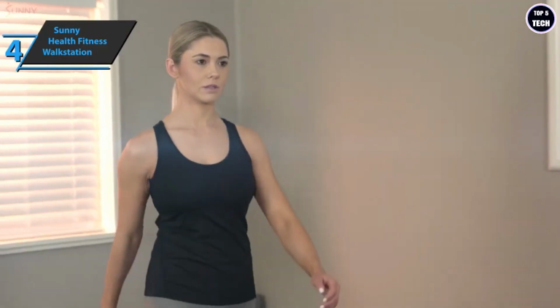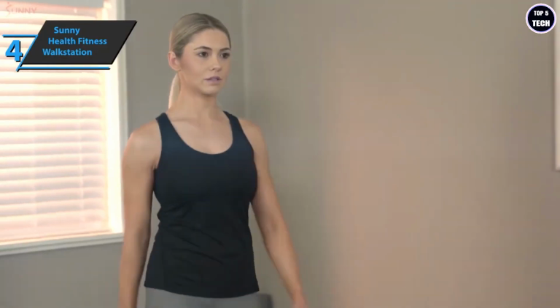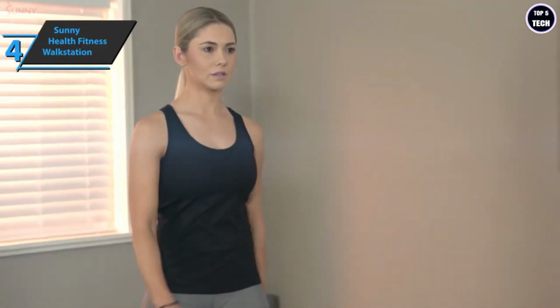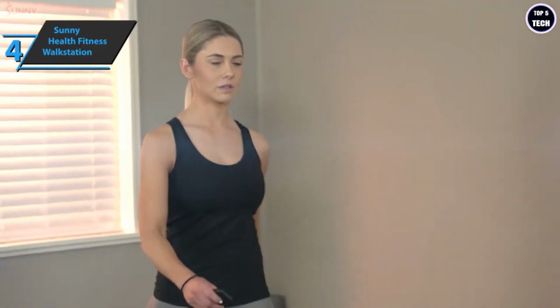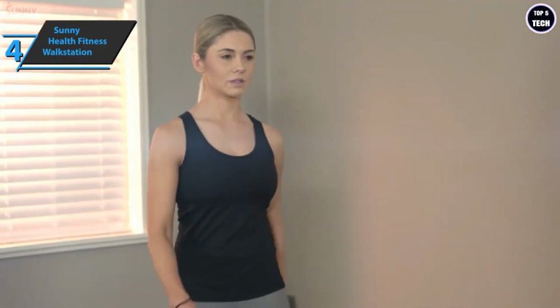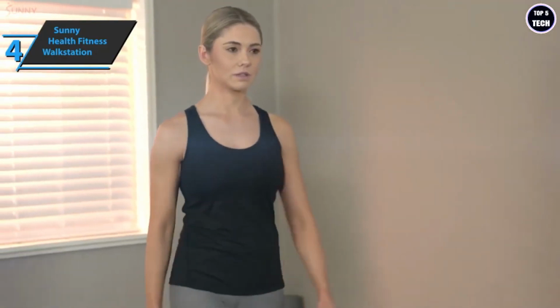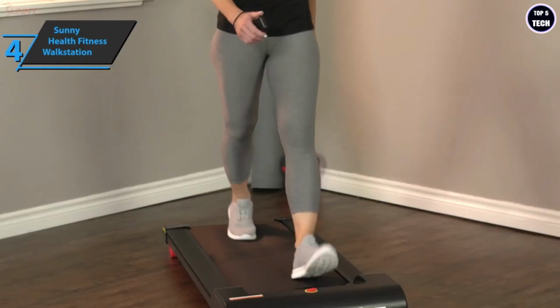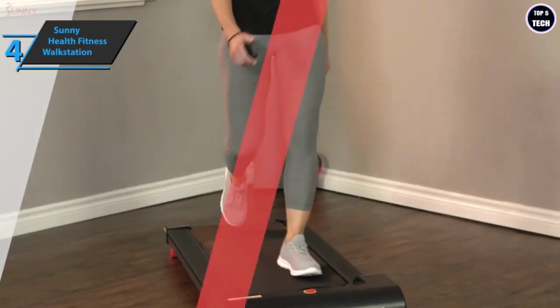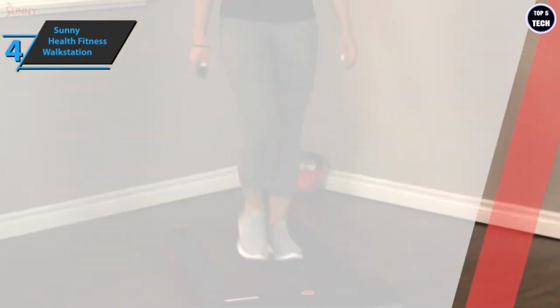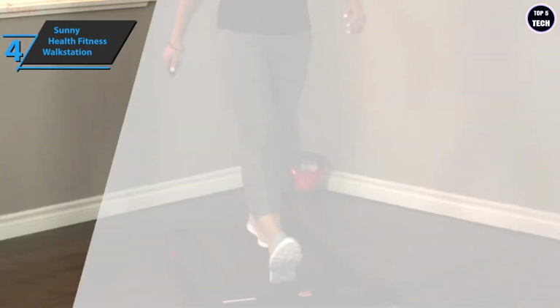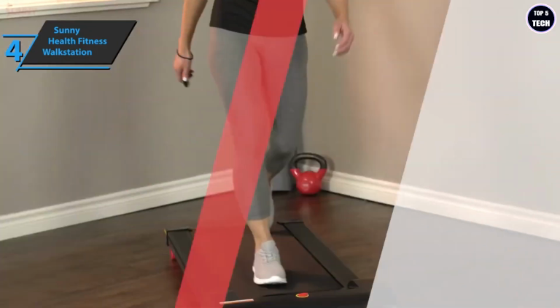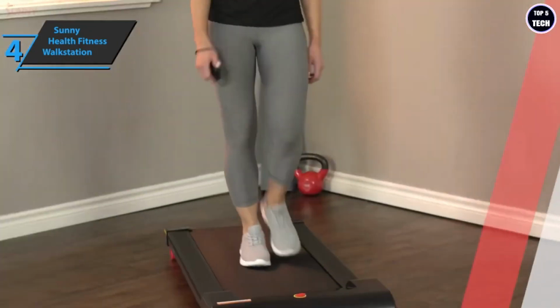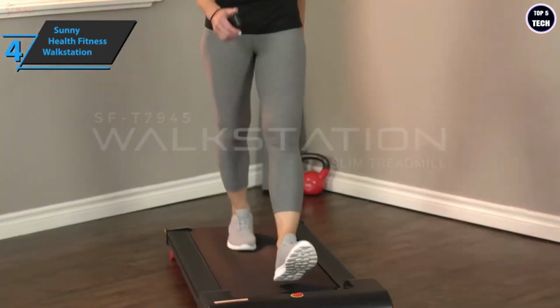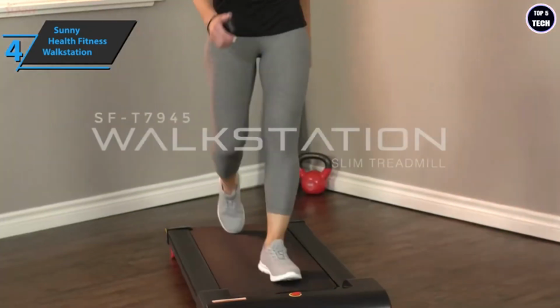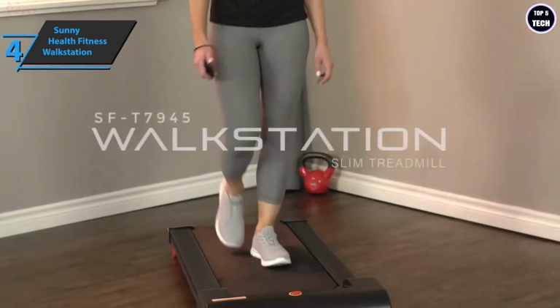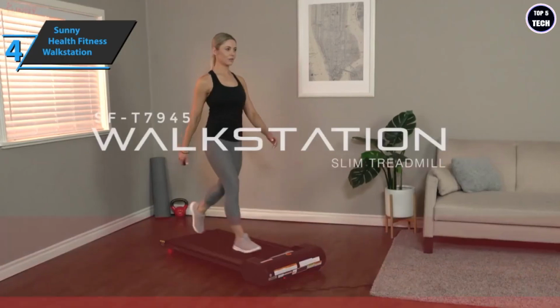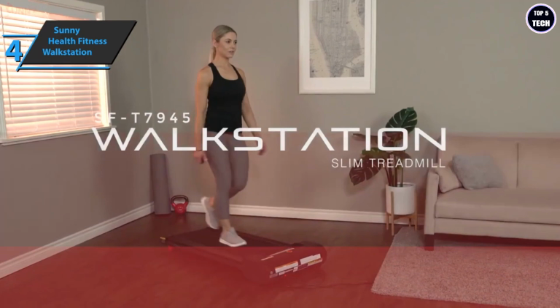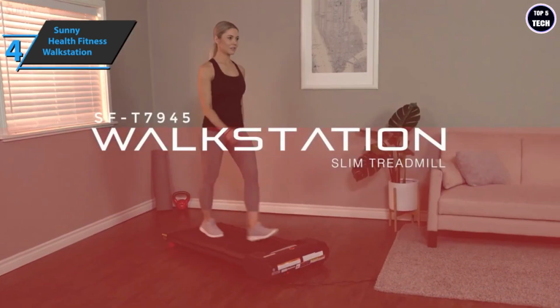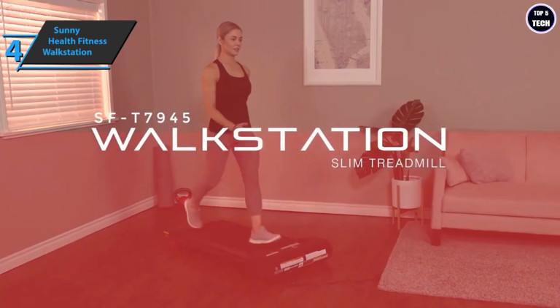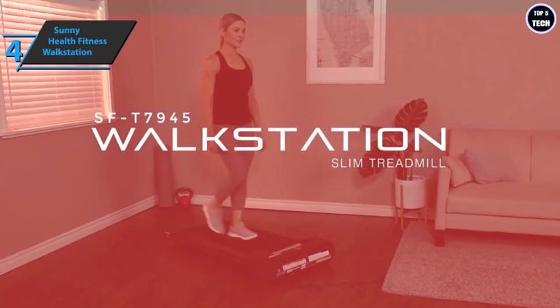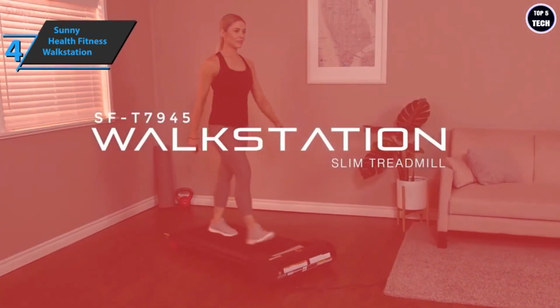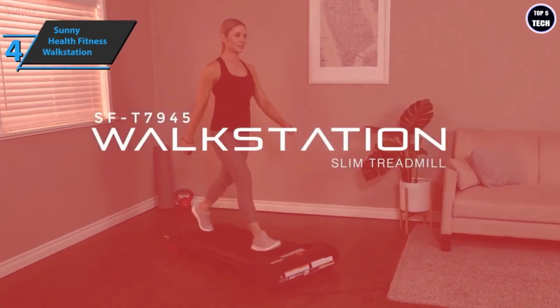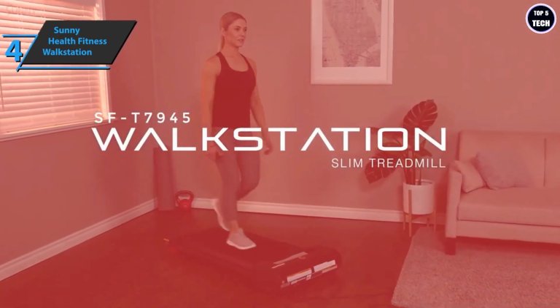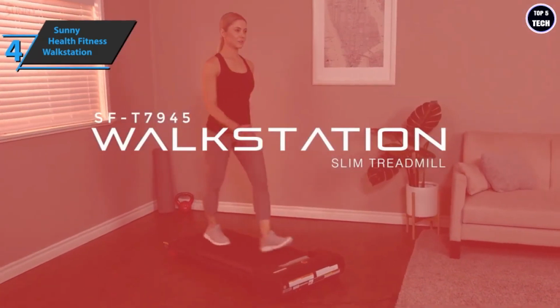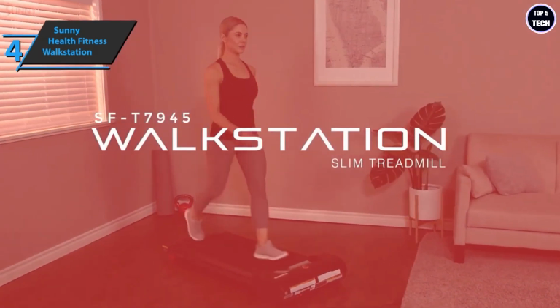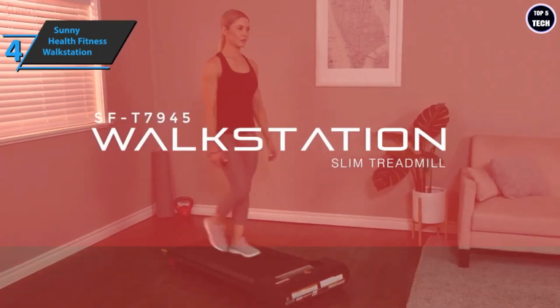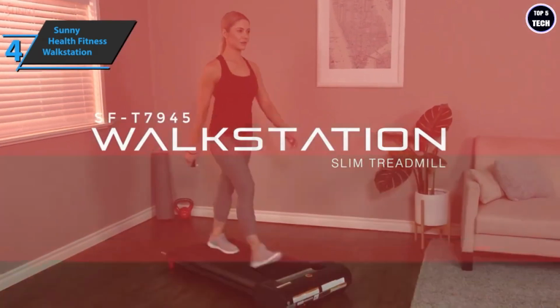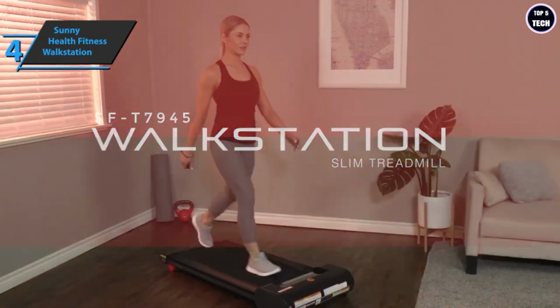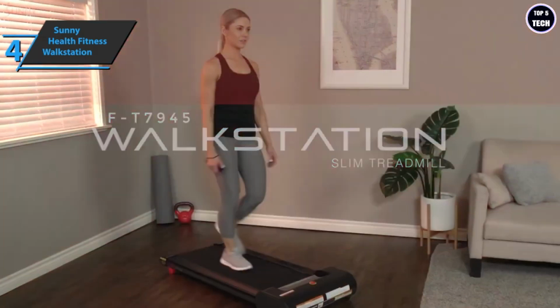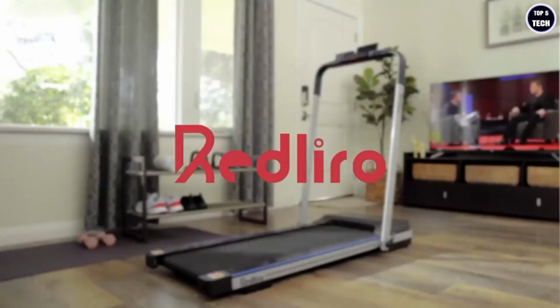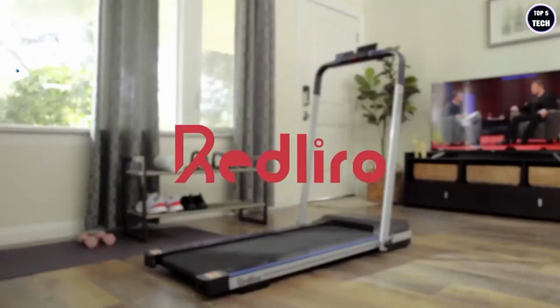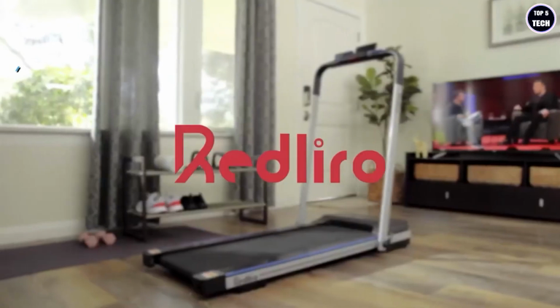The Sunny Health Fitness Walk Station comes in the size of 50 by 21.5 by 6.5 inches while its weight is 55 pounds. With that, we've rounded up all the important features of this compact treadmill, so now we can move on to the next review.